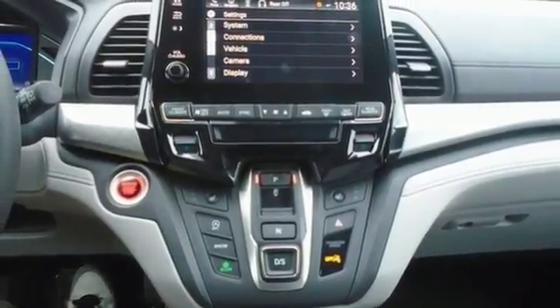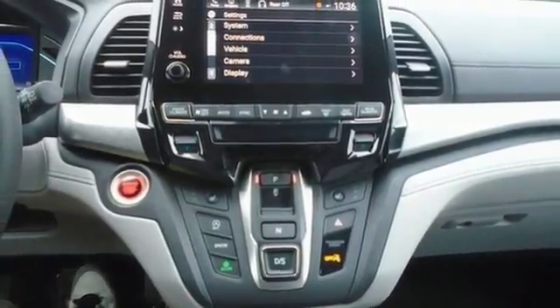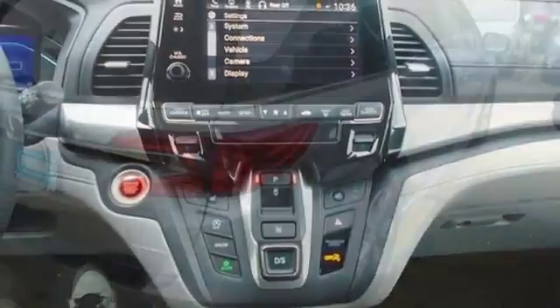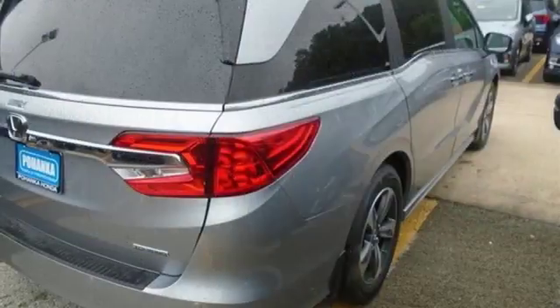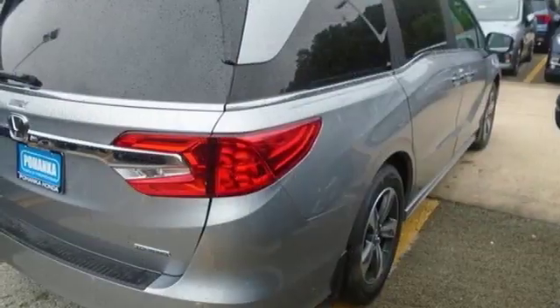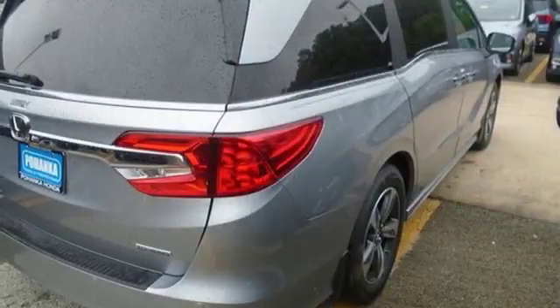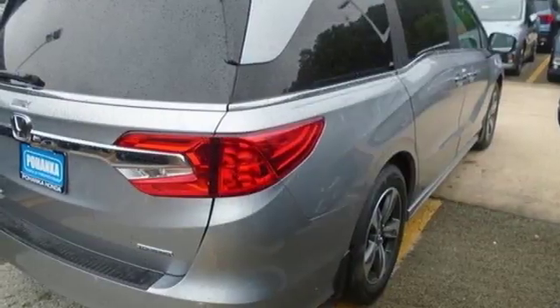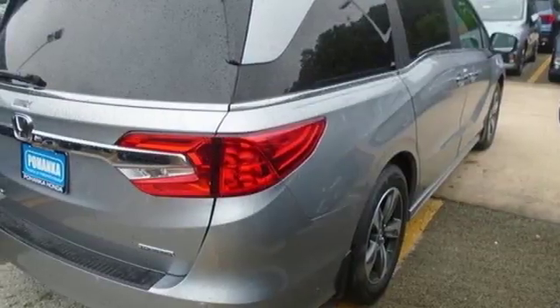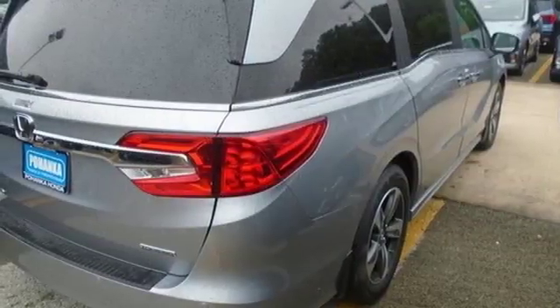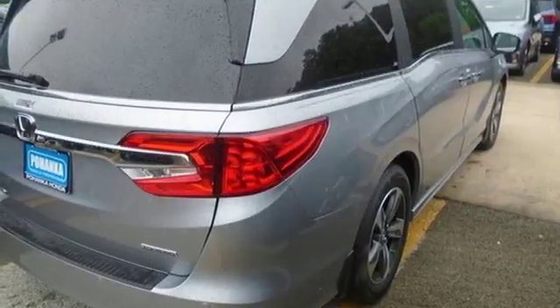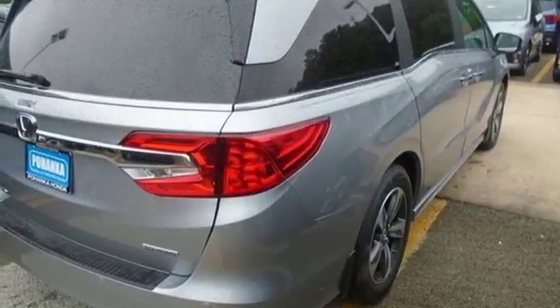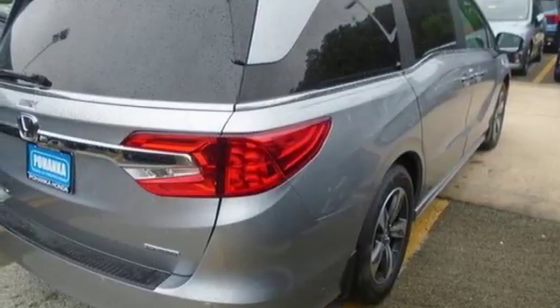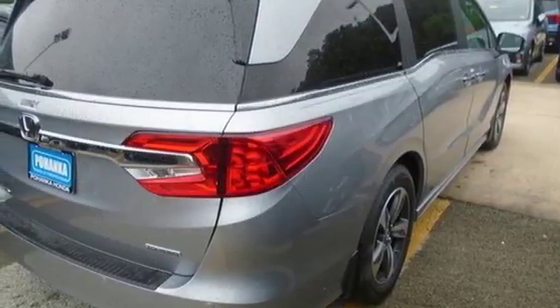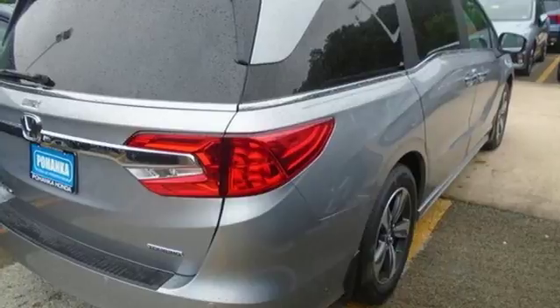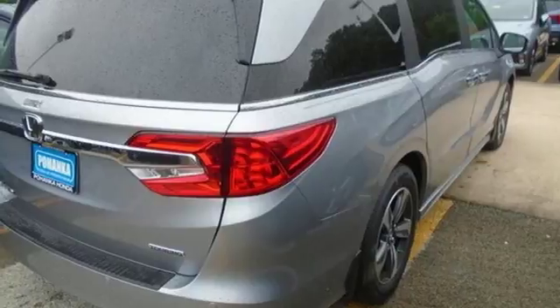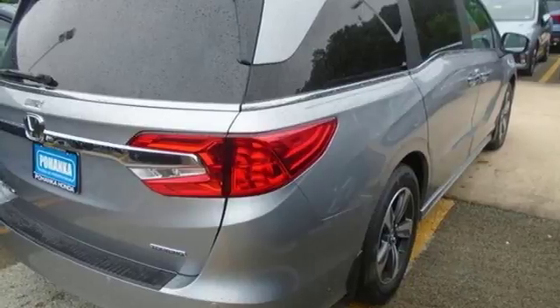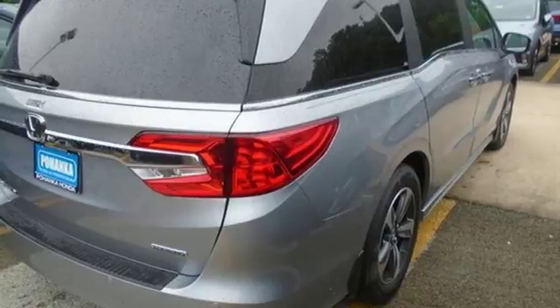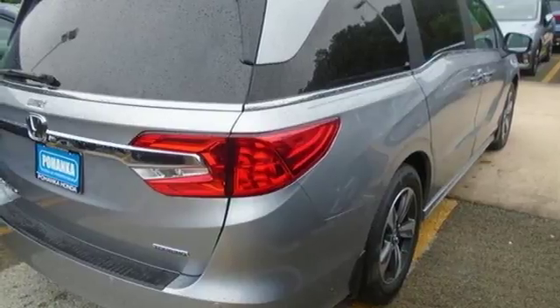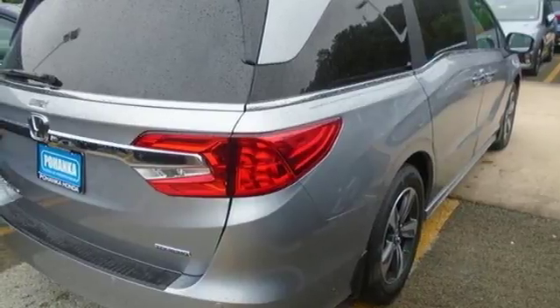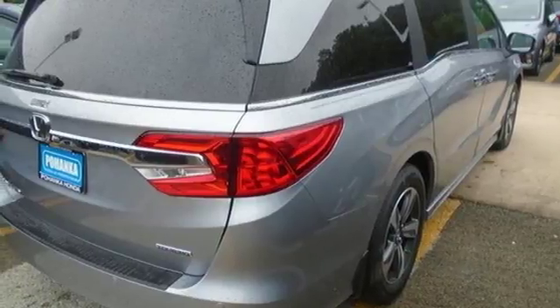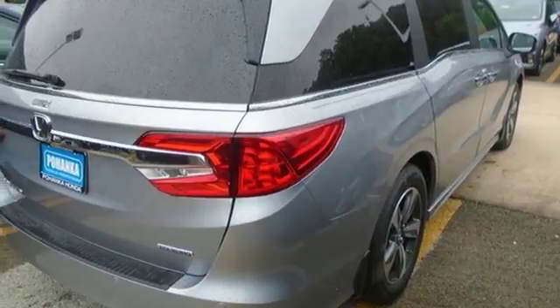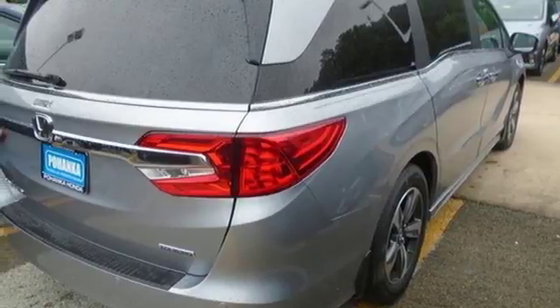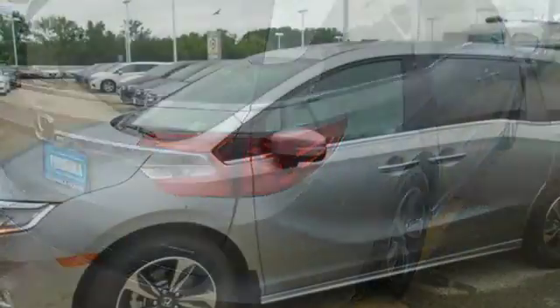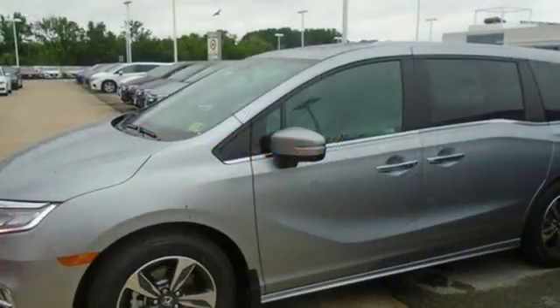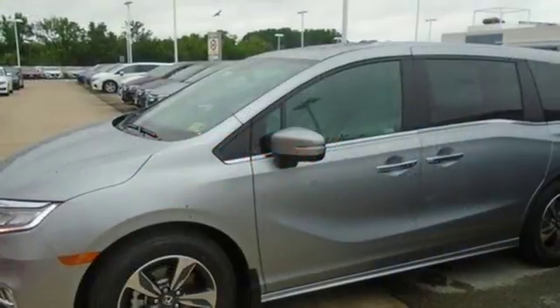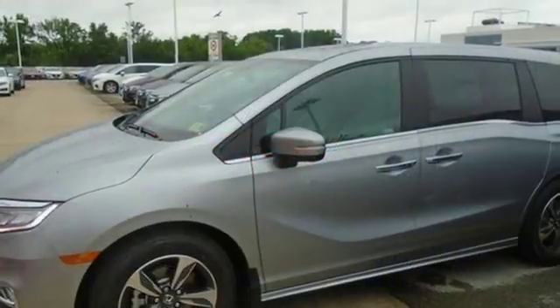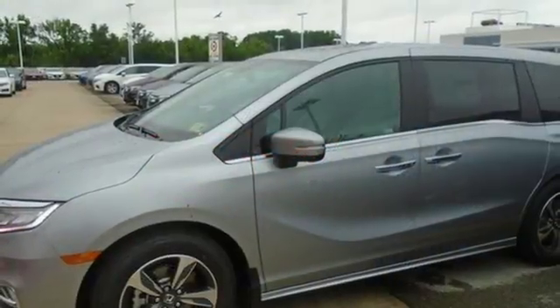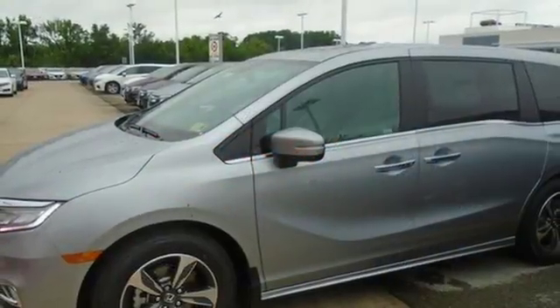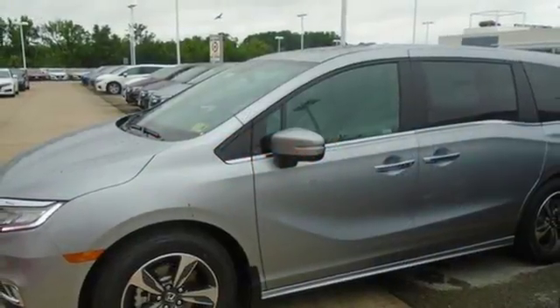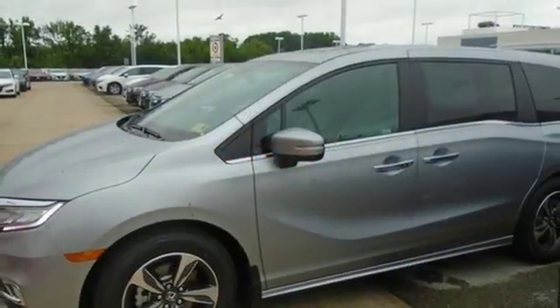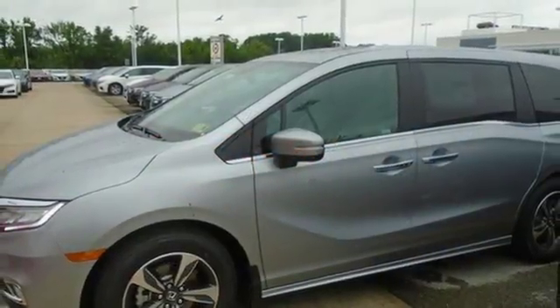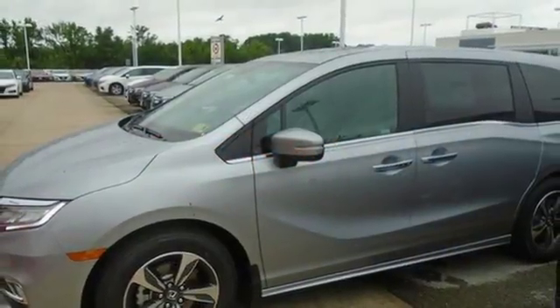Dual zone climate control, automatic transmission, hands-free liftgate, gas pressurized shocks, and V6 engine.